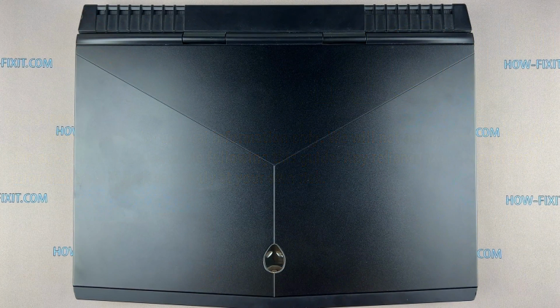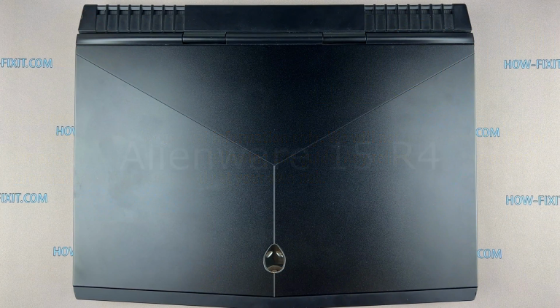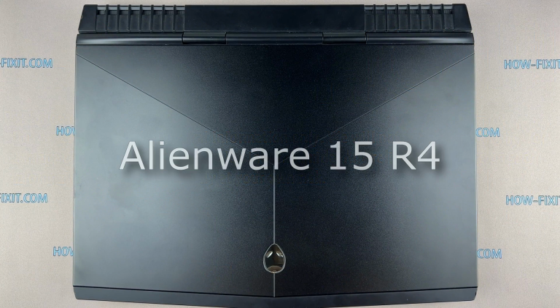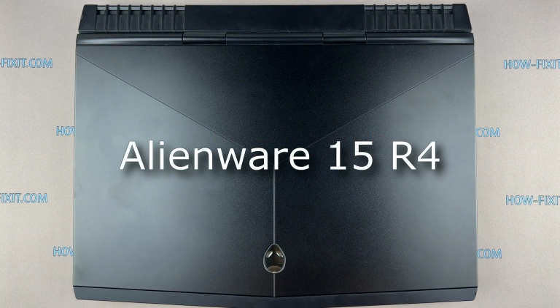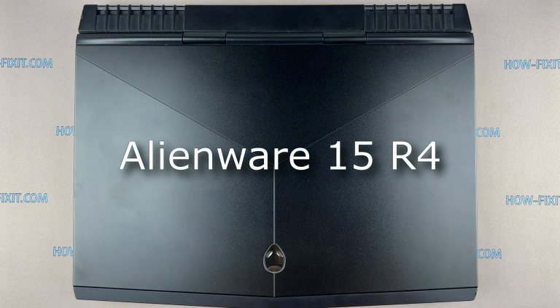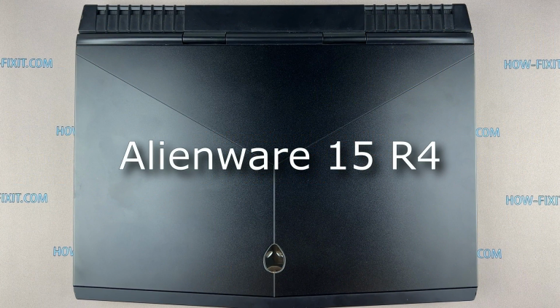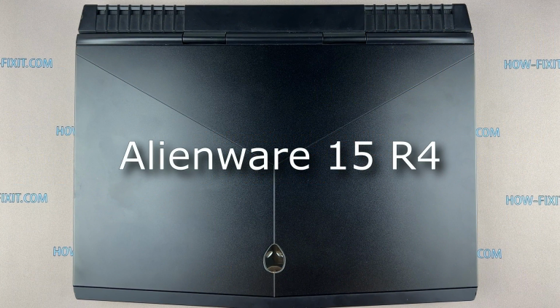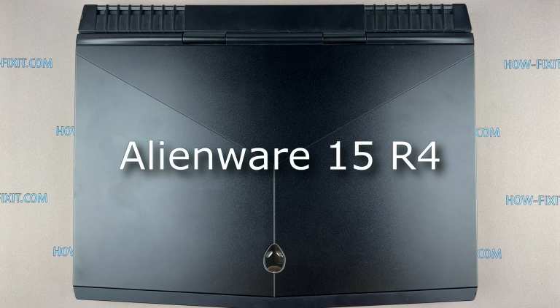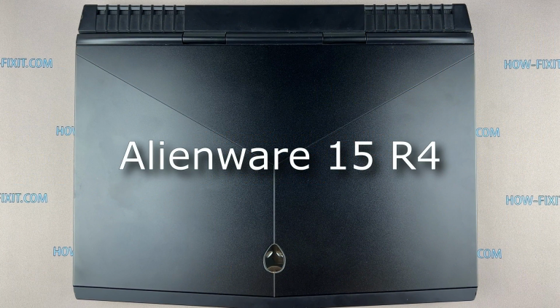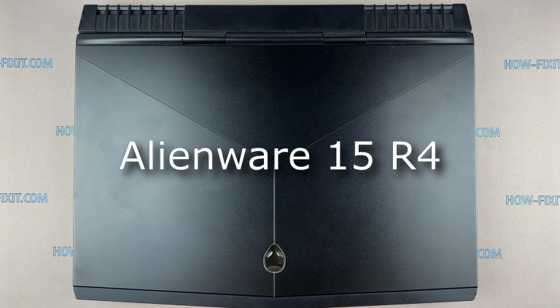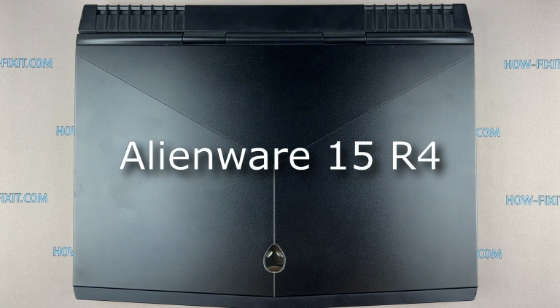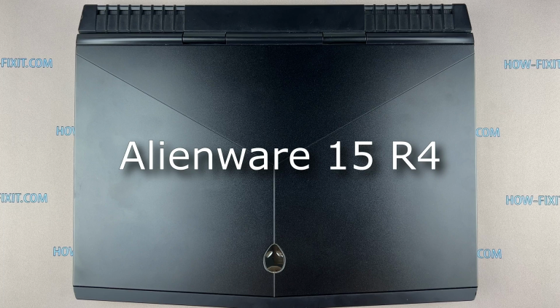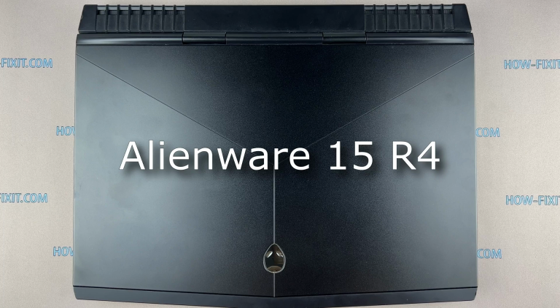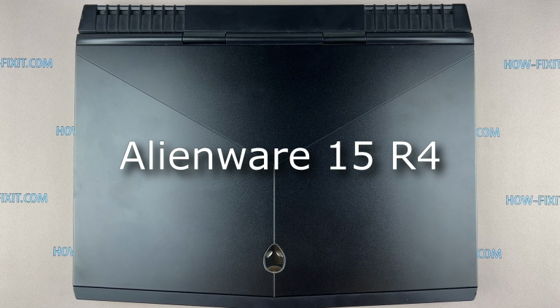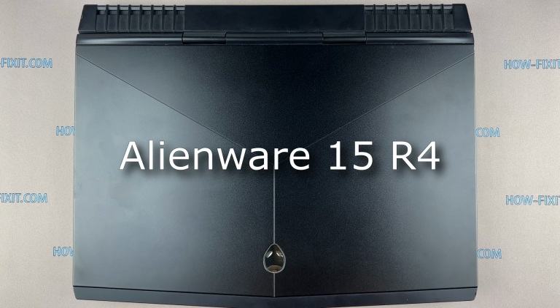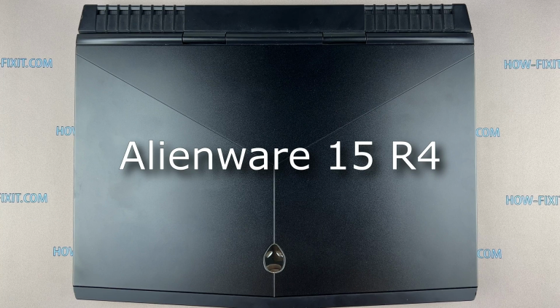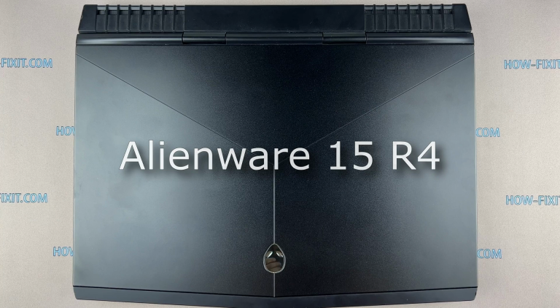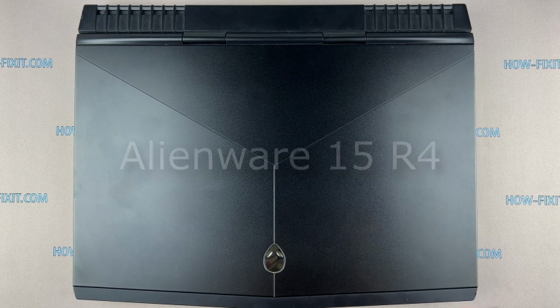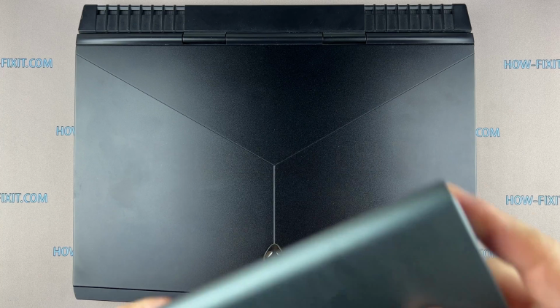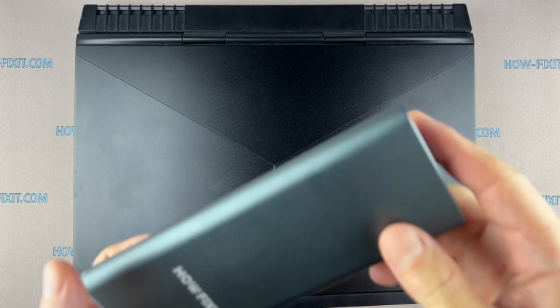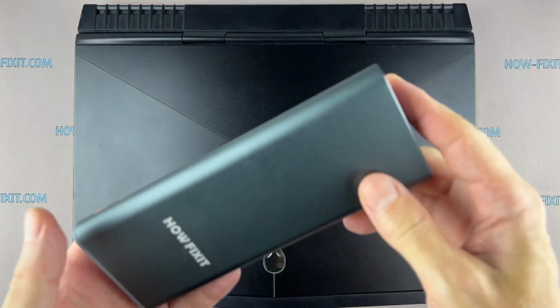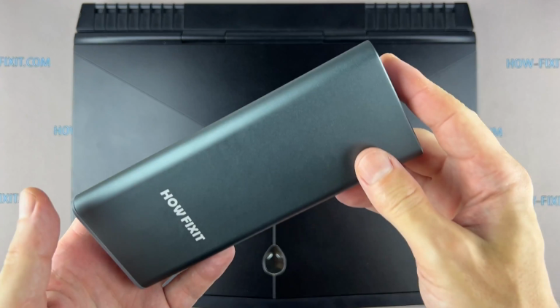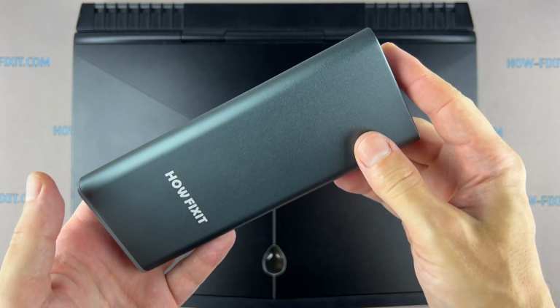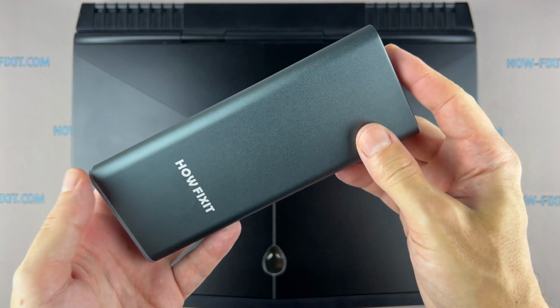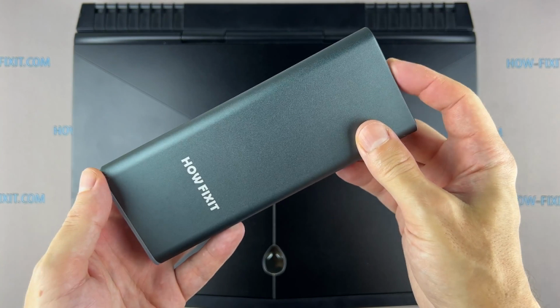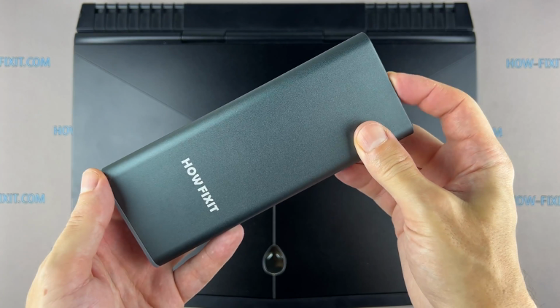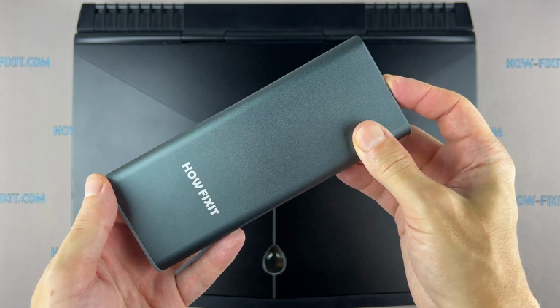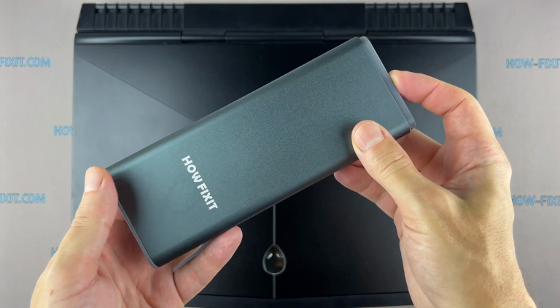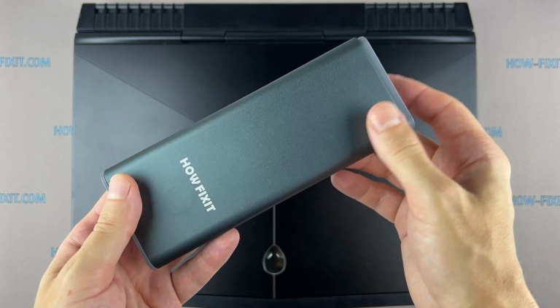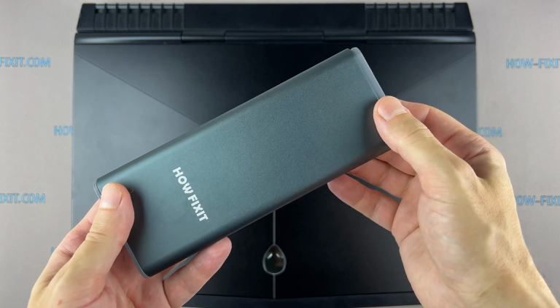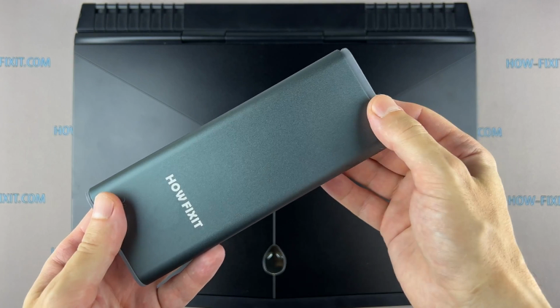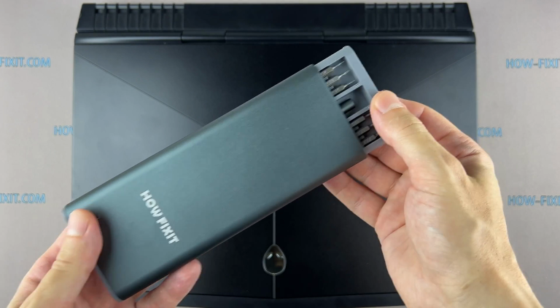Hi everyone, welcome to HowFixit. In this video guide, I am going to show you how to replace the keyboard on the laptop.